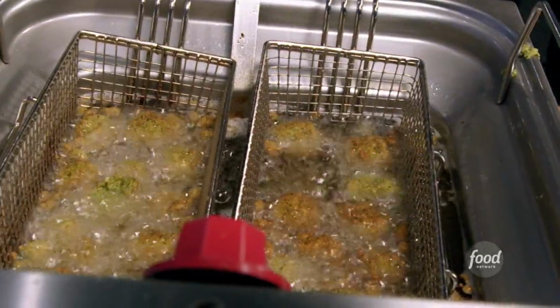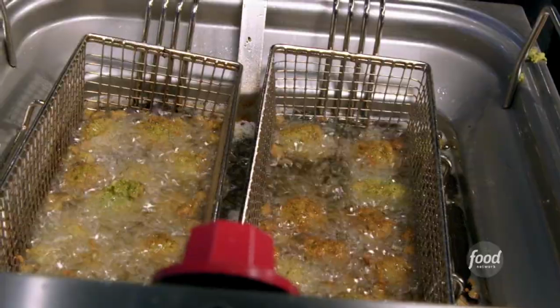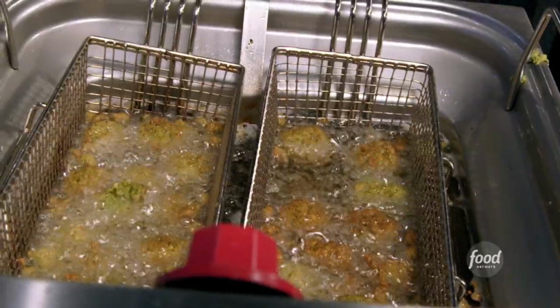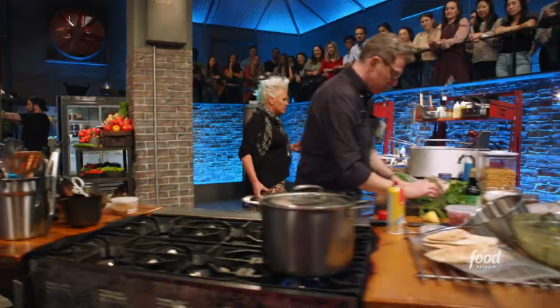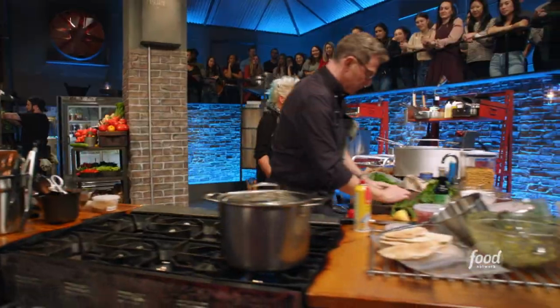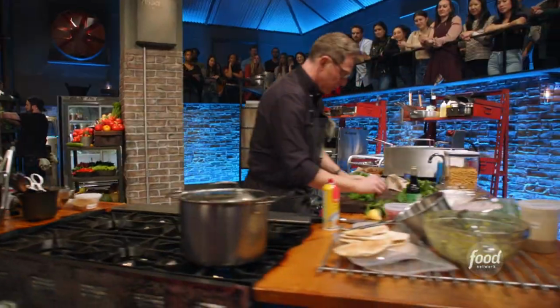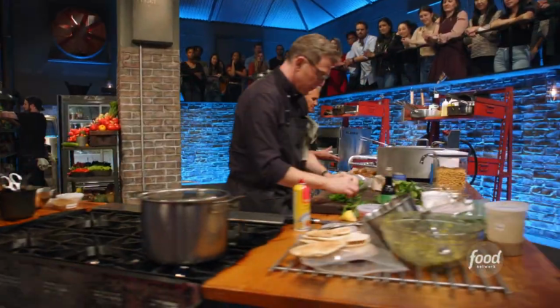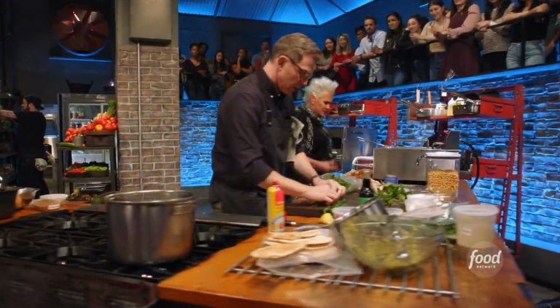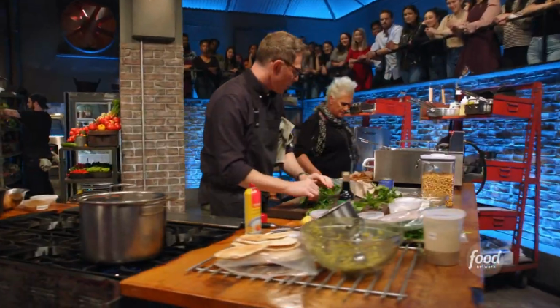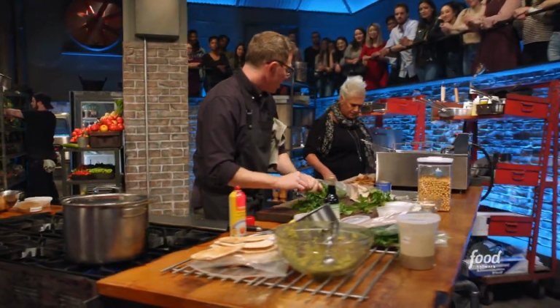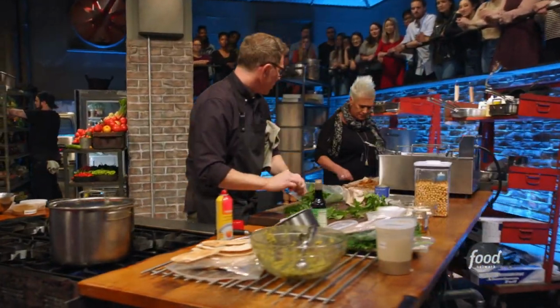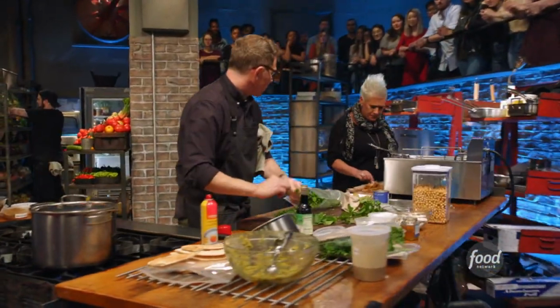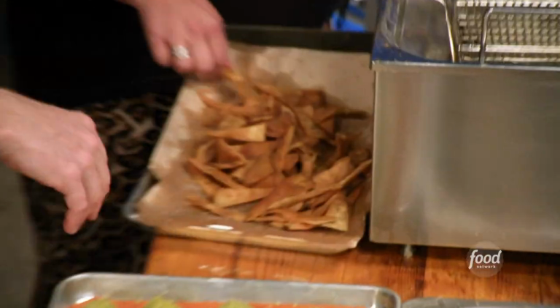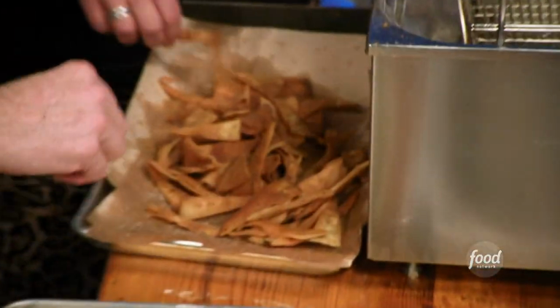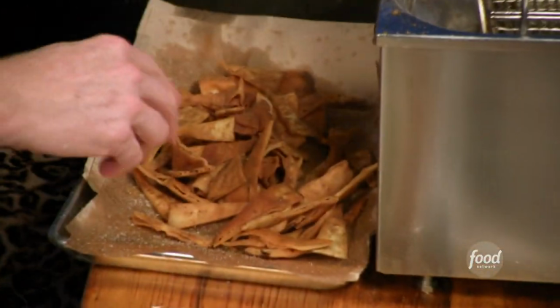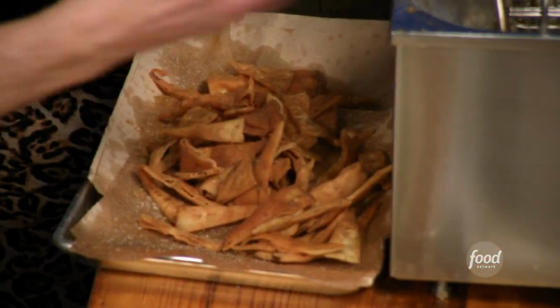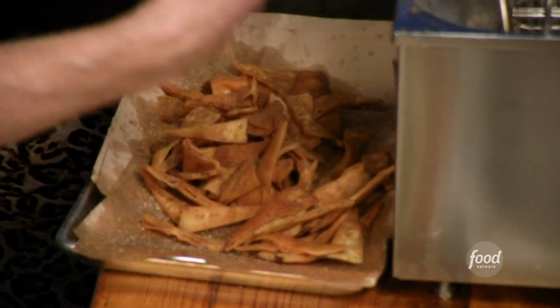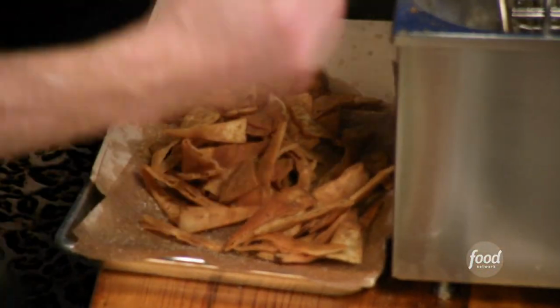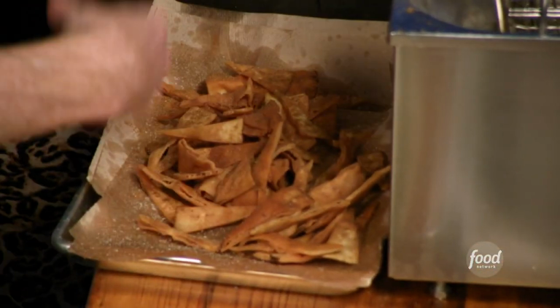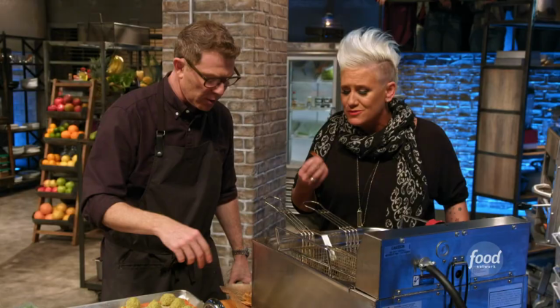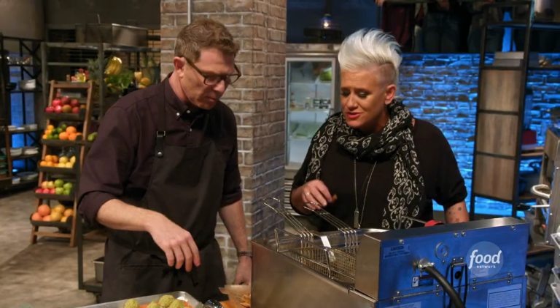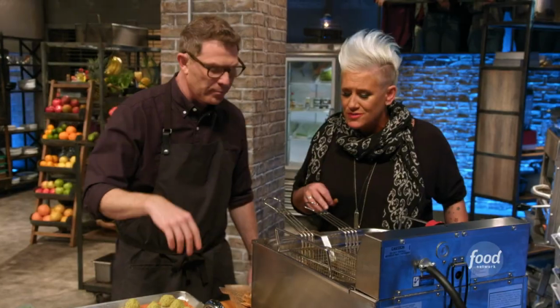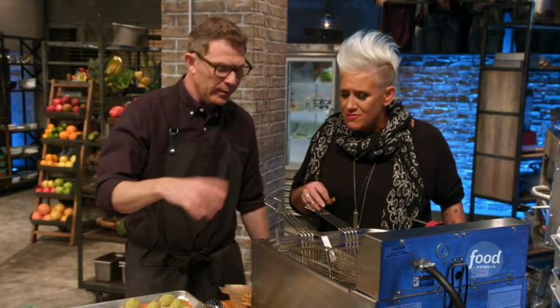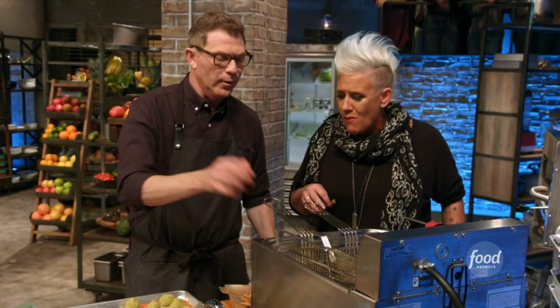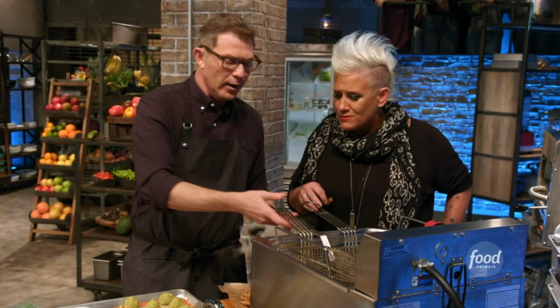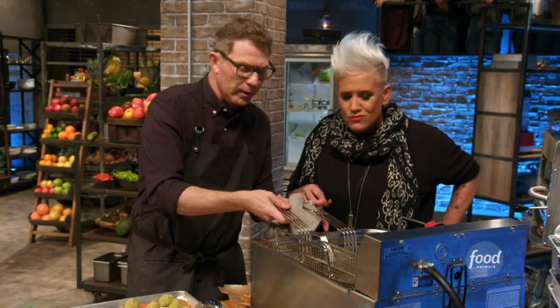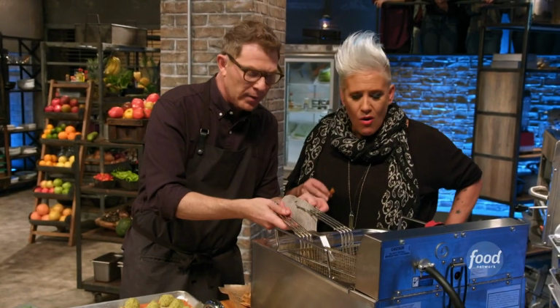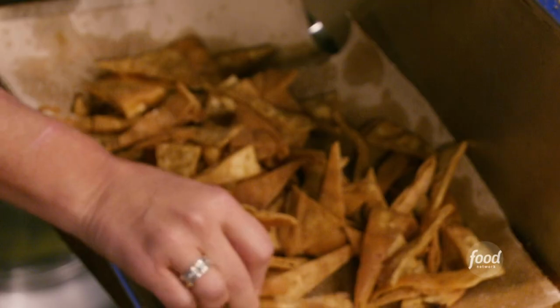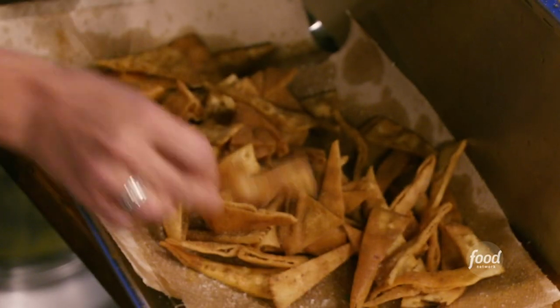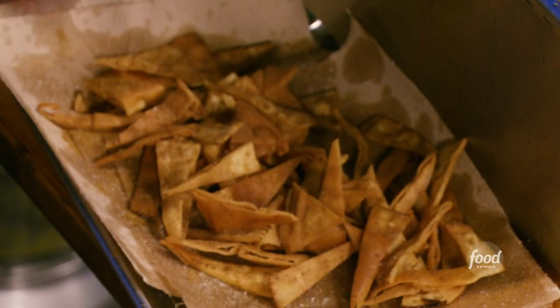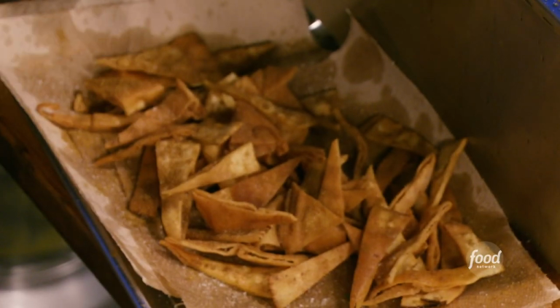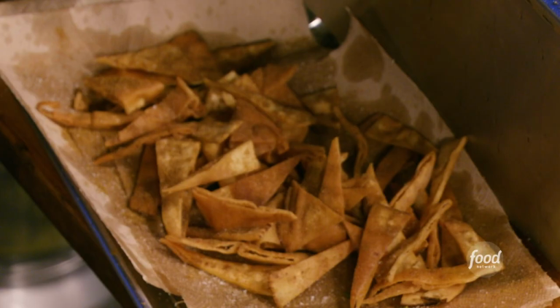What are you doing with the pita chips? They're cumin-crusted — seasoned with cumin. Just for a little bit of crunch.